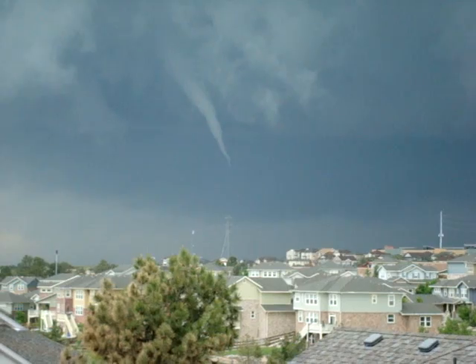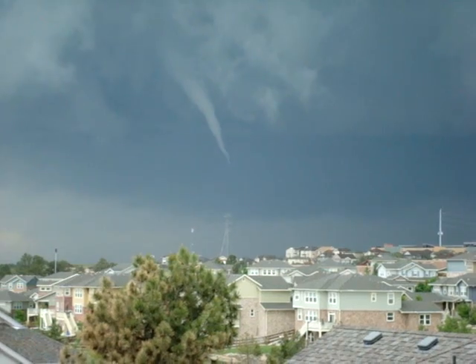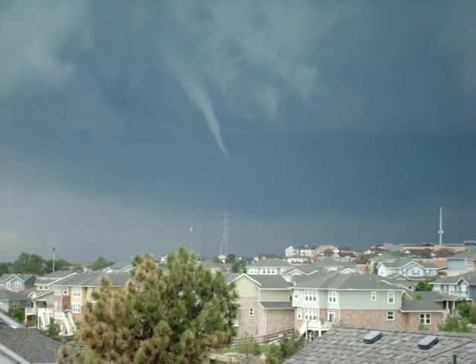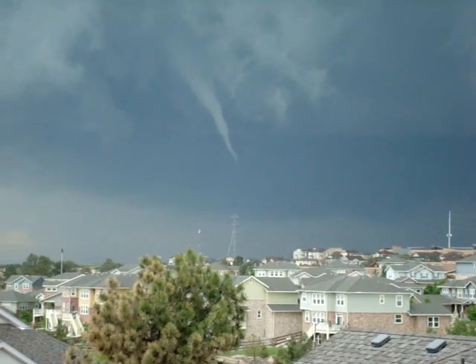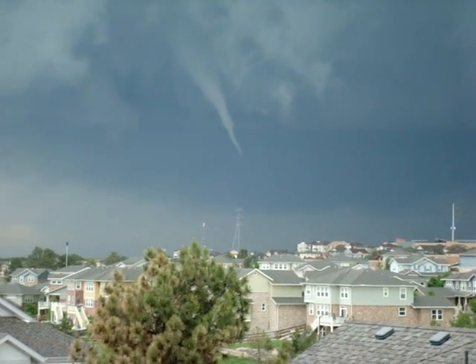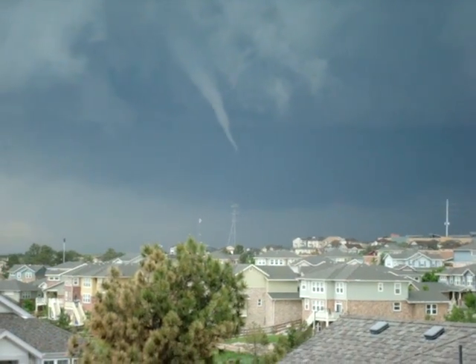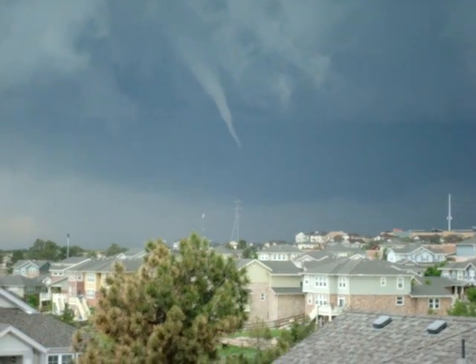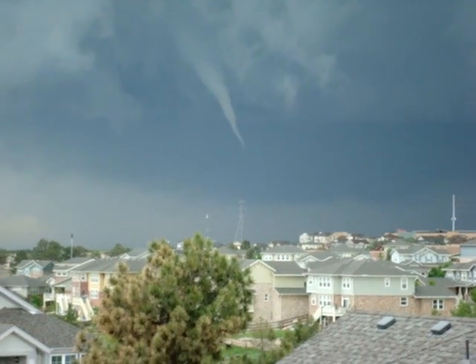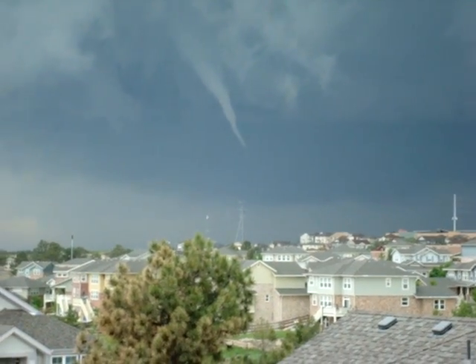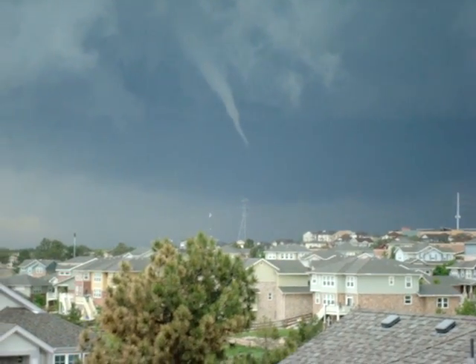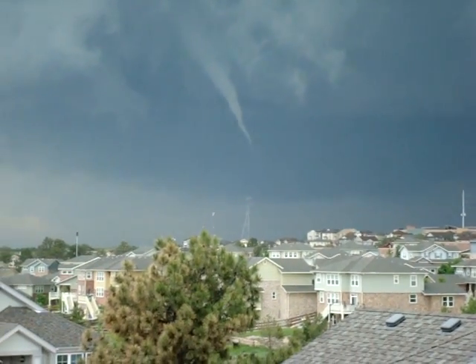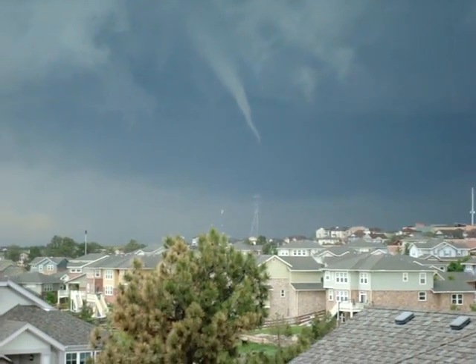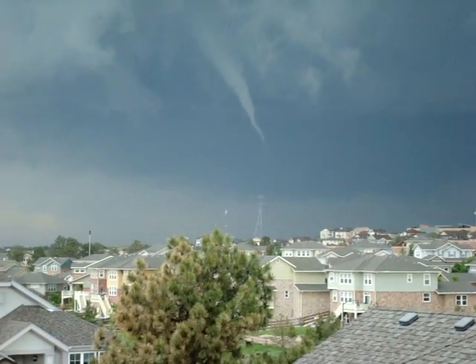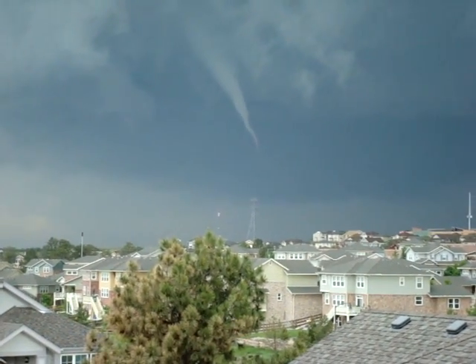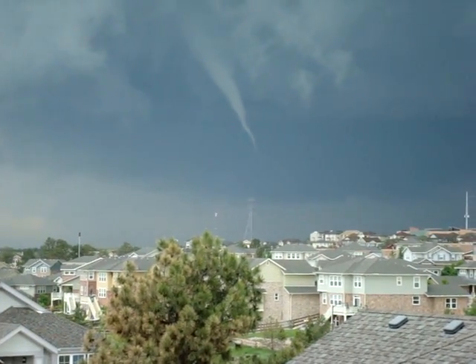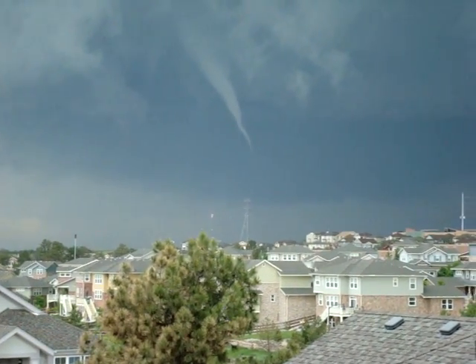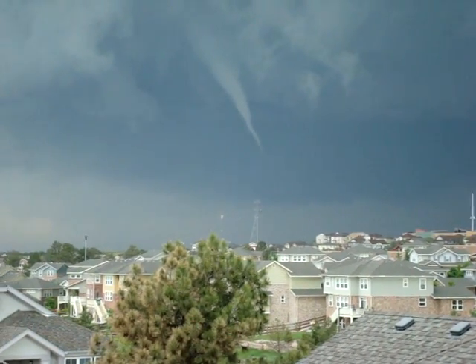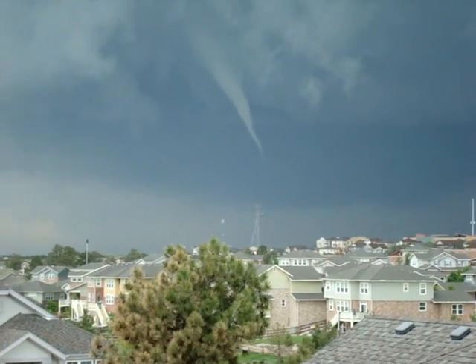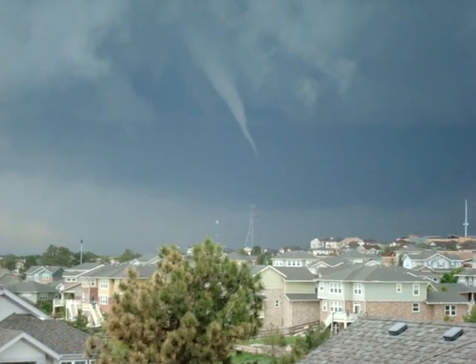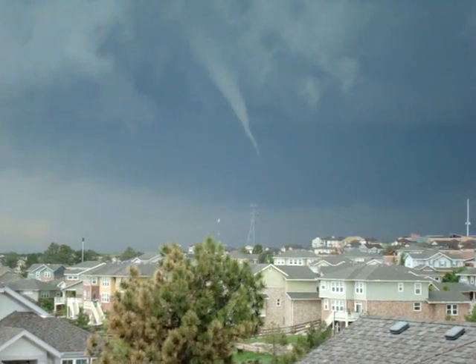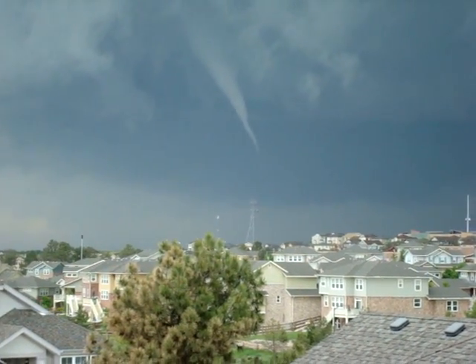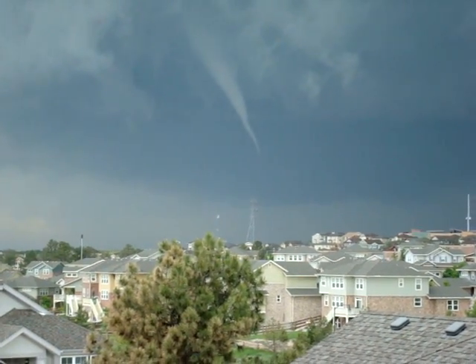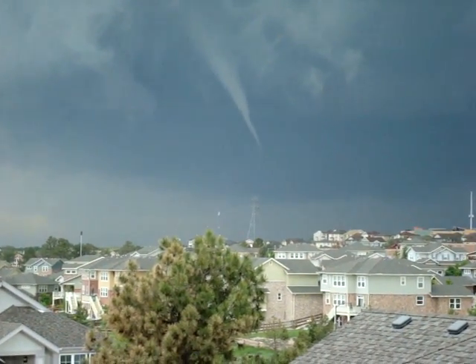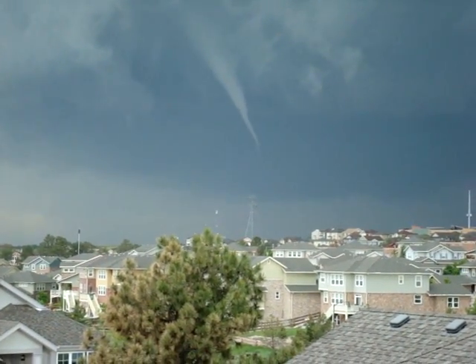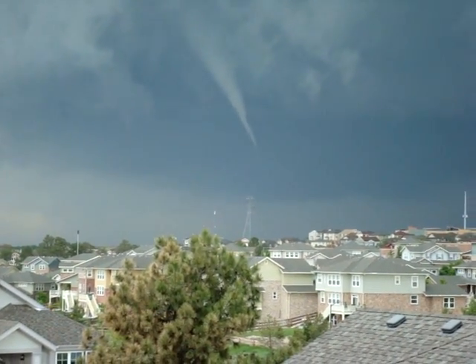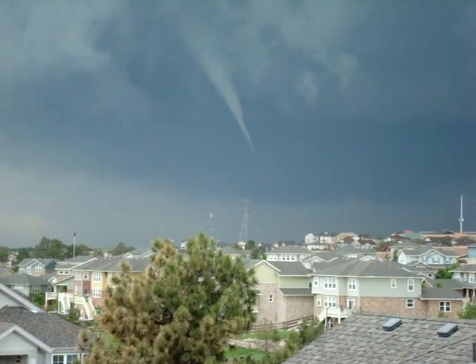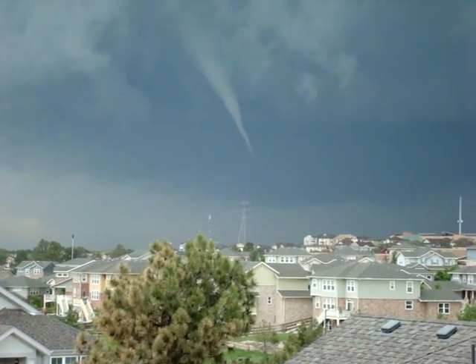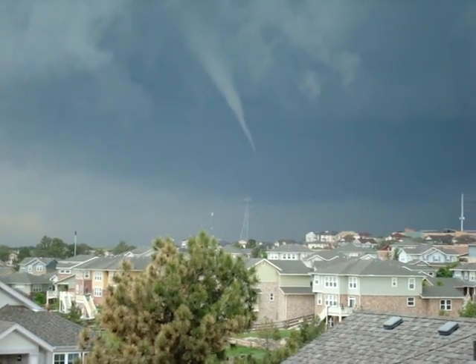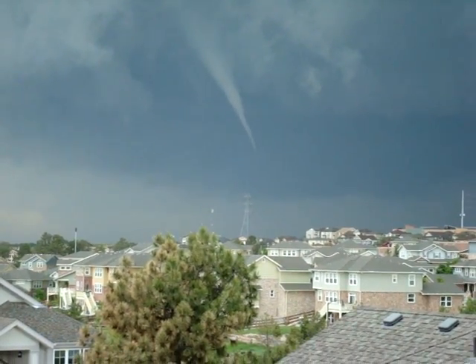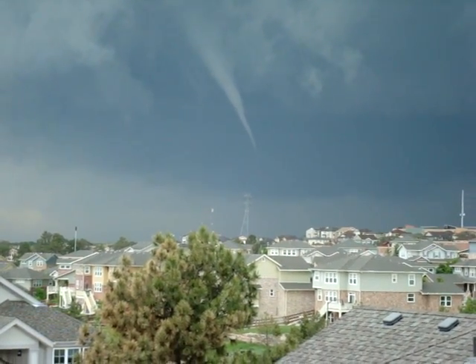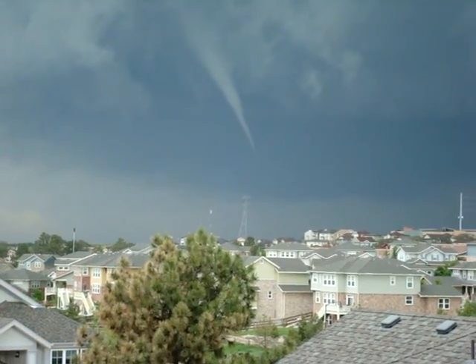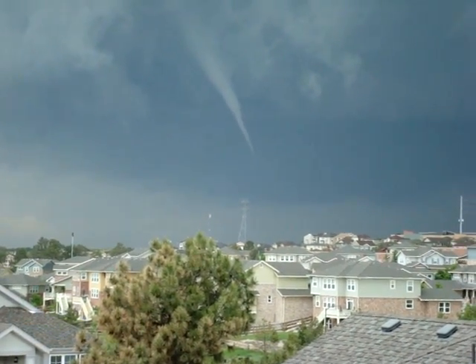Okay, here we are. The great mini tornado of June in Aurora, Colorado.